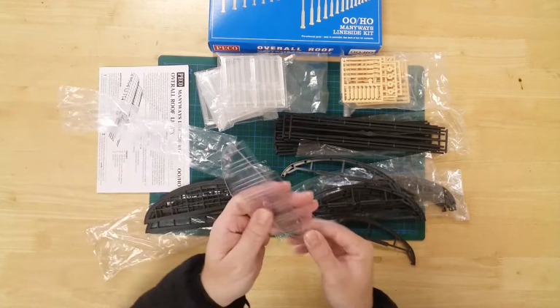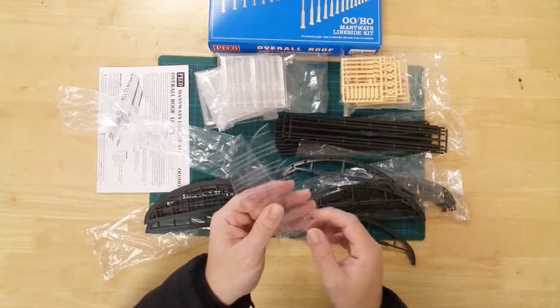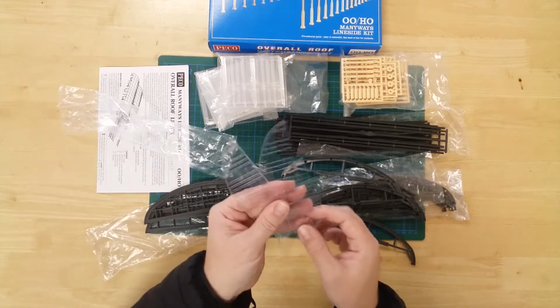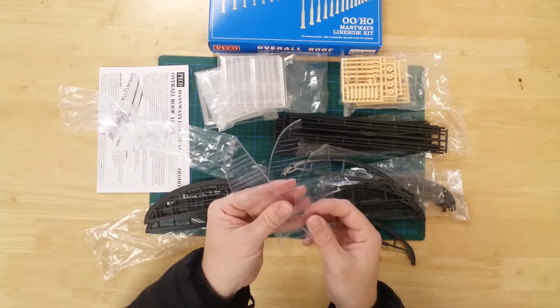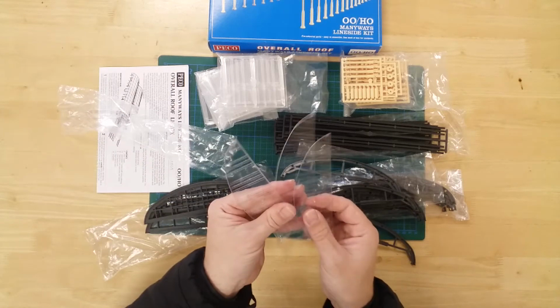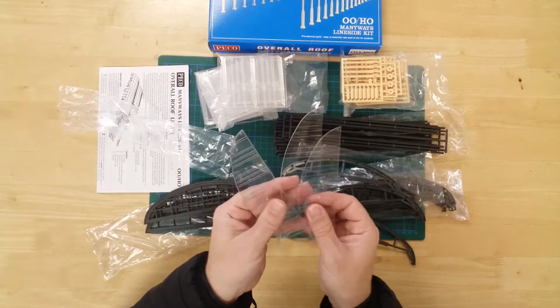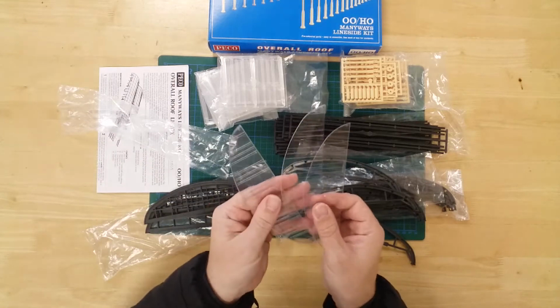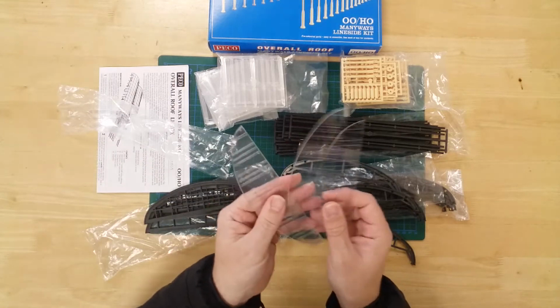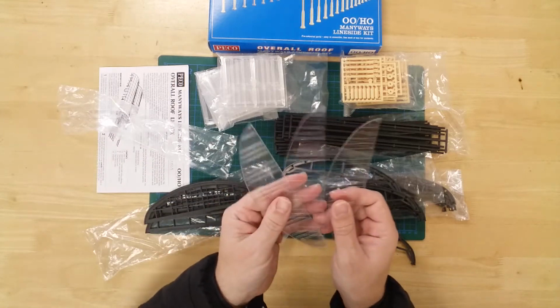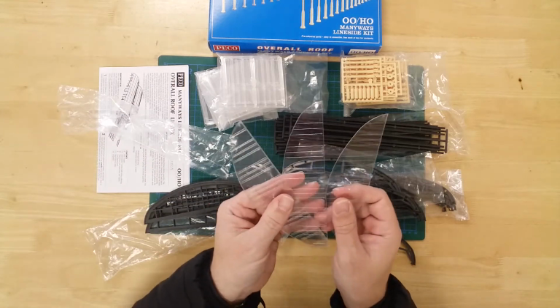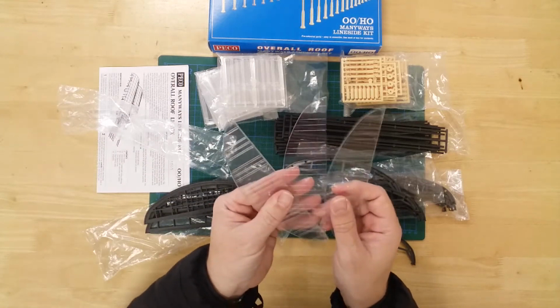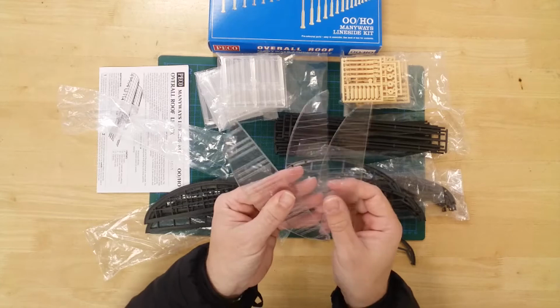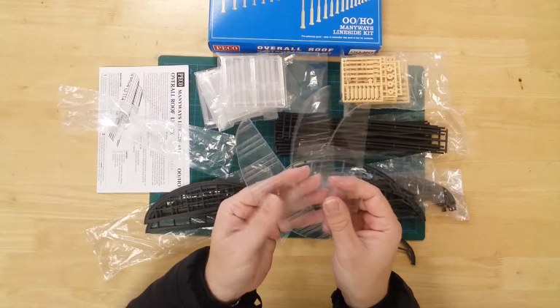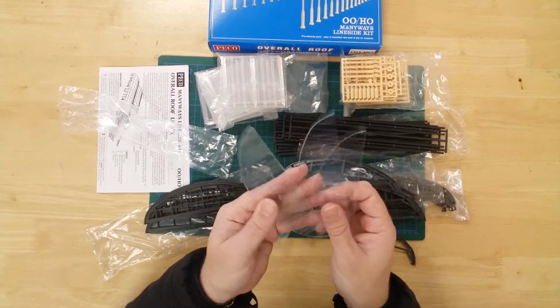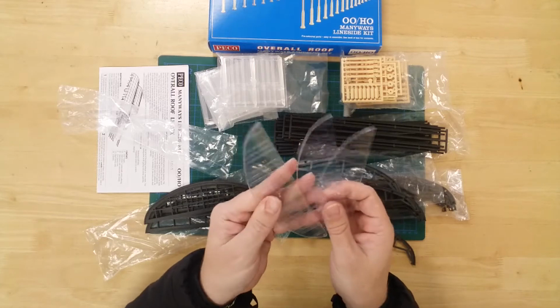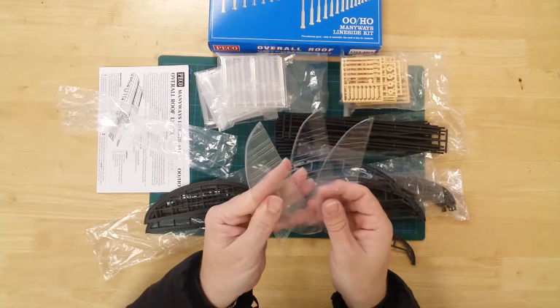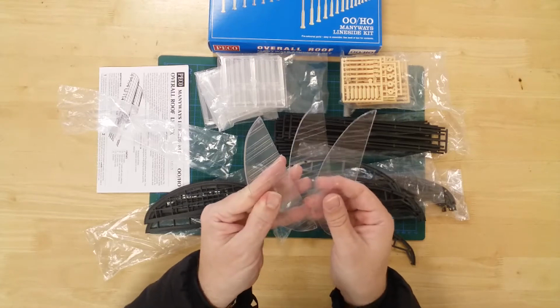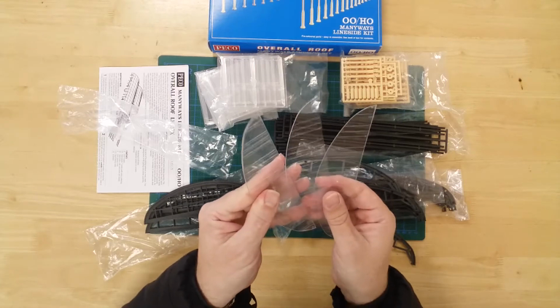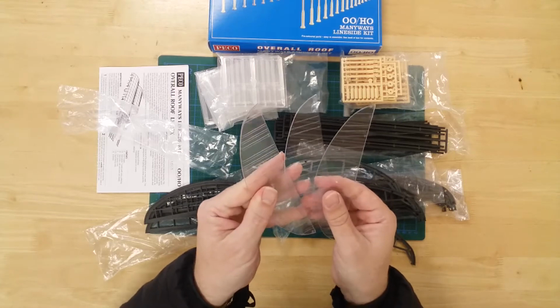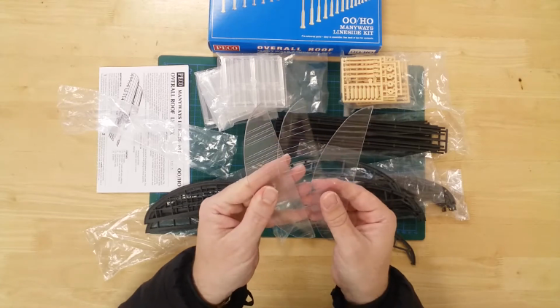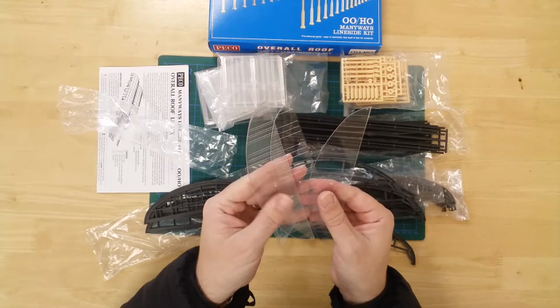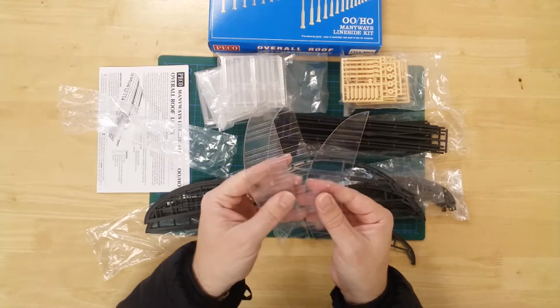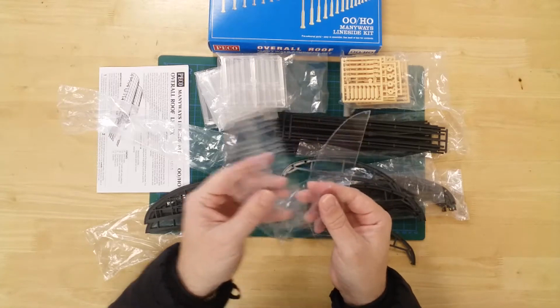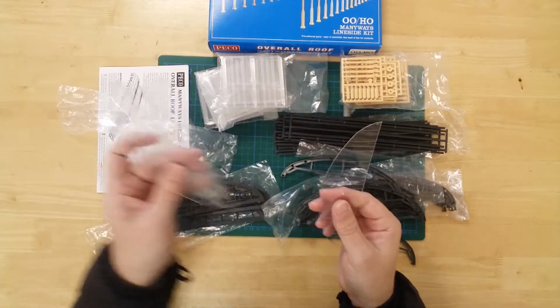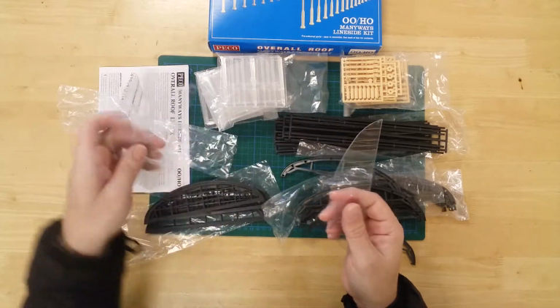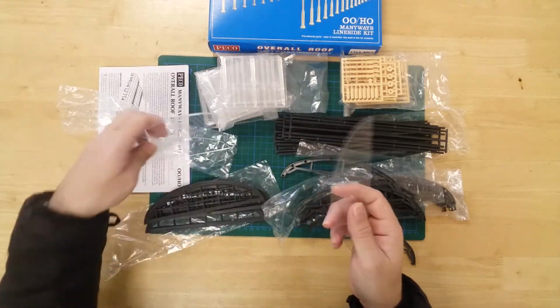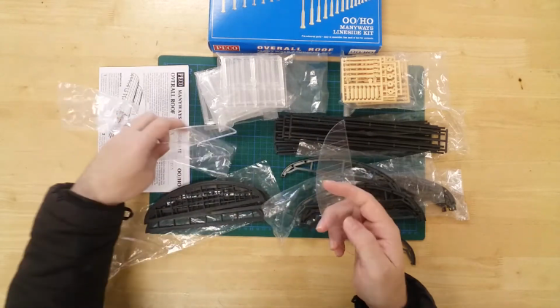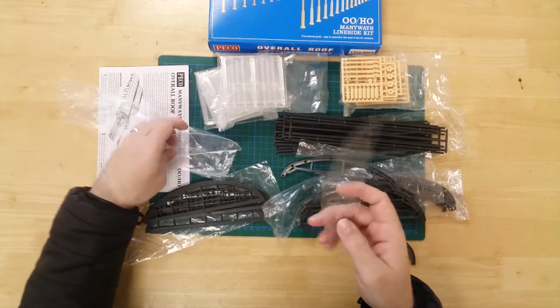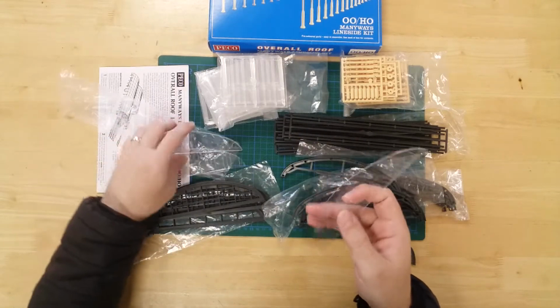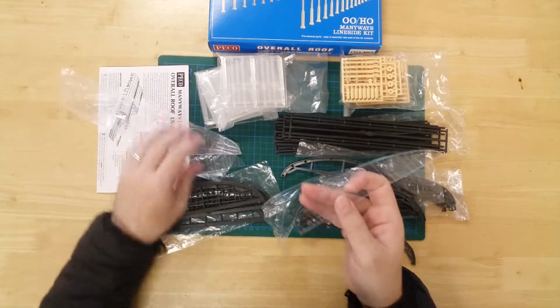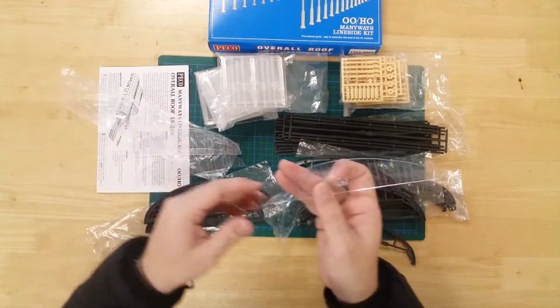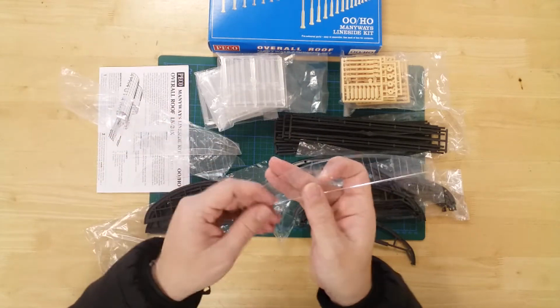In this bag we see the end glazing panels. These fit on the end truss segments.